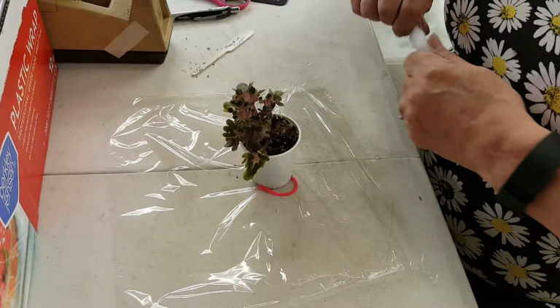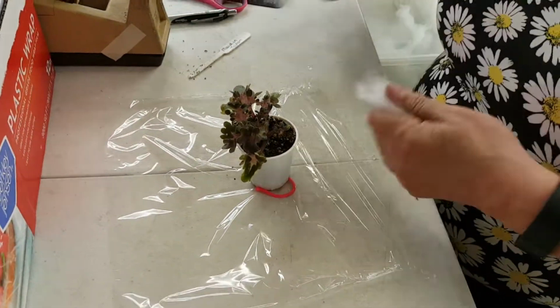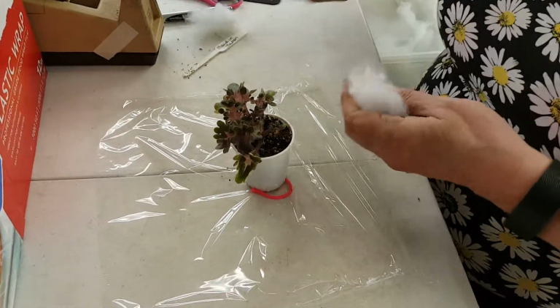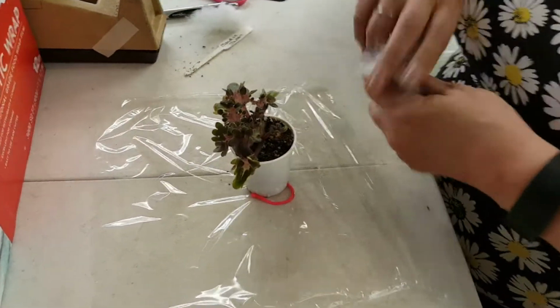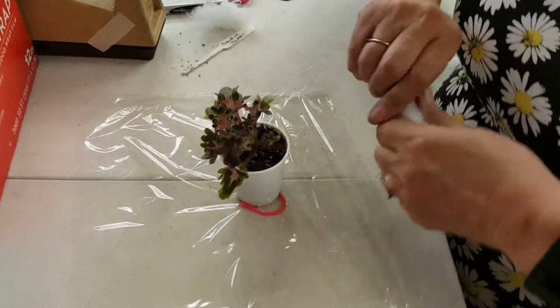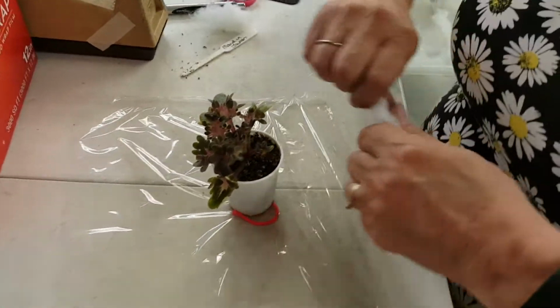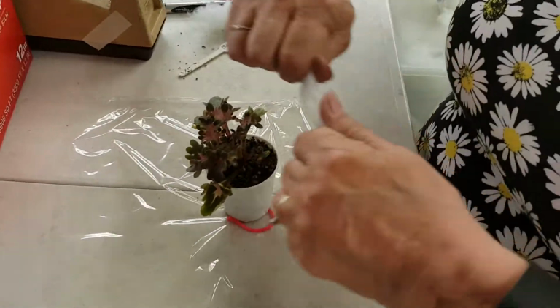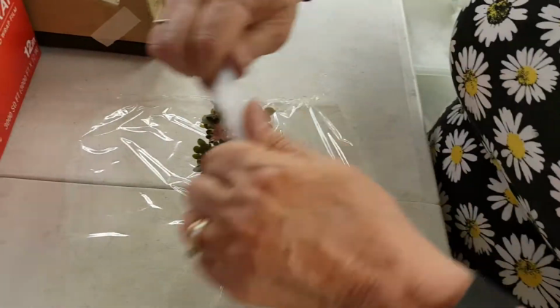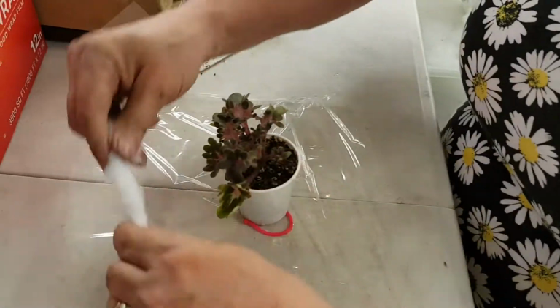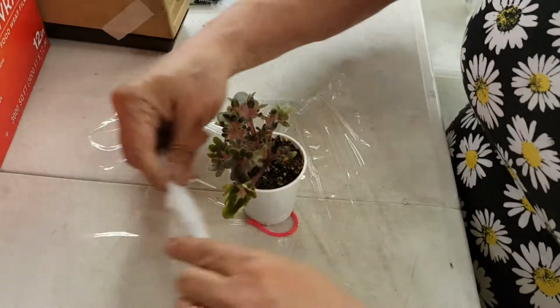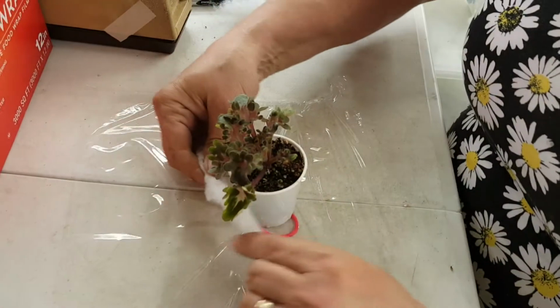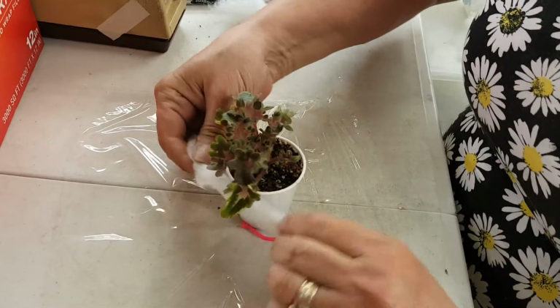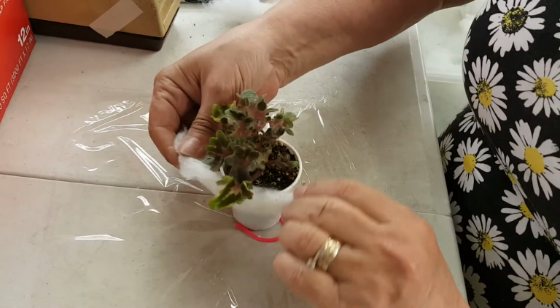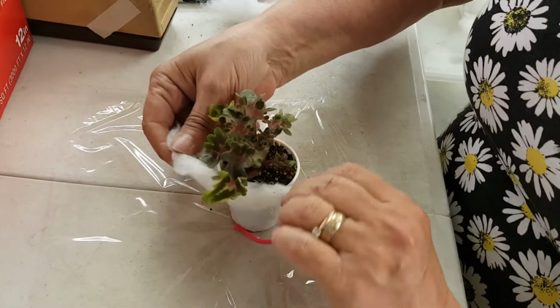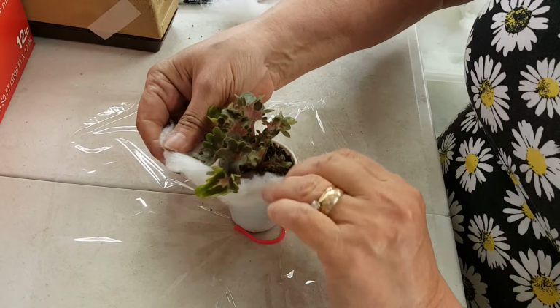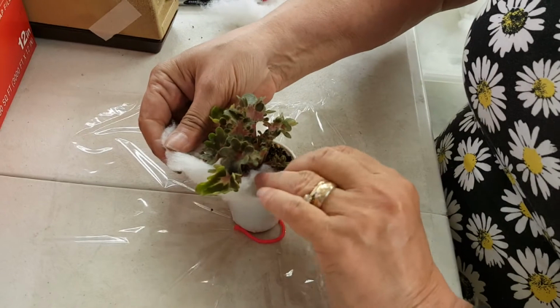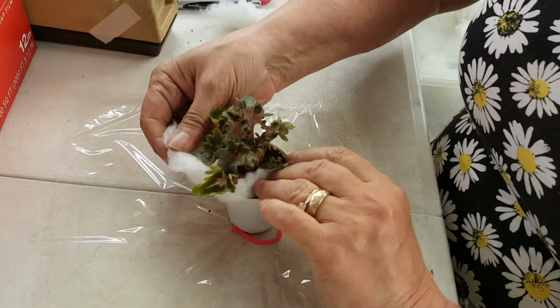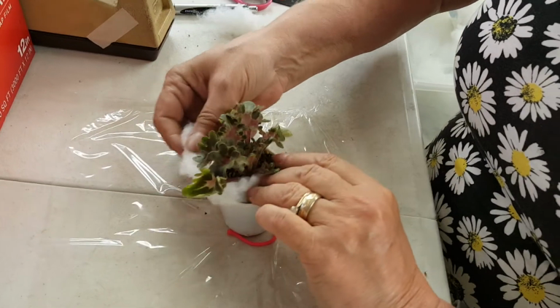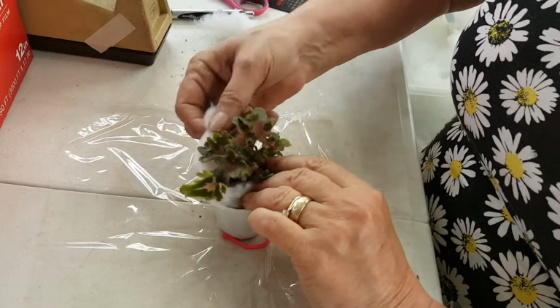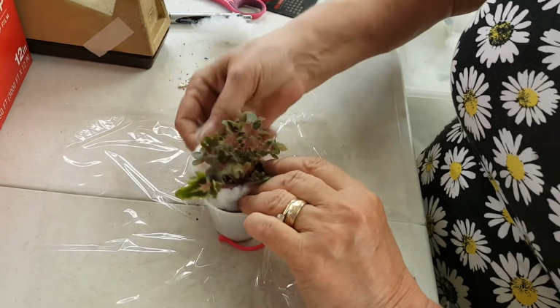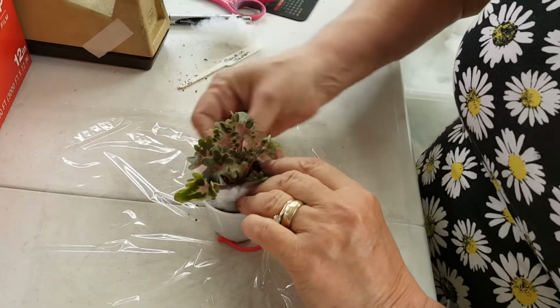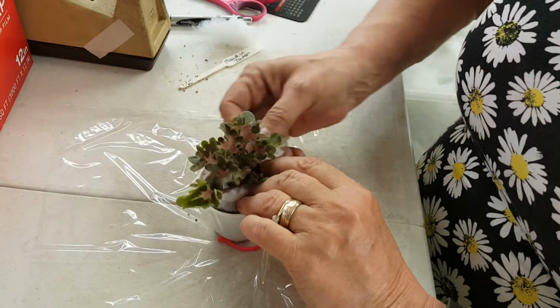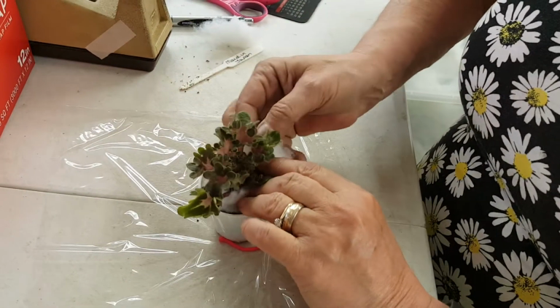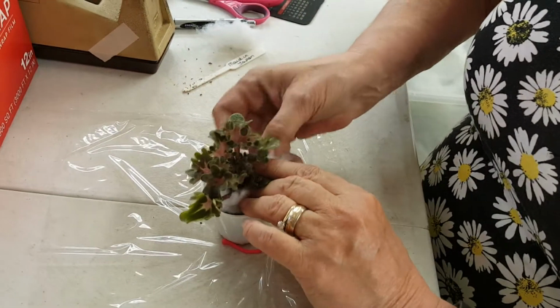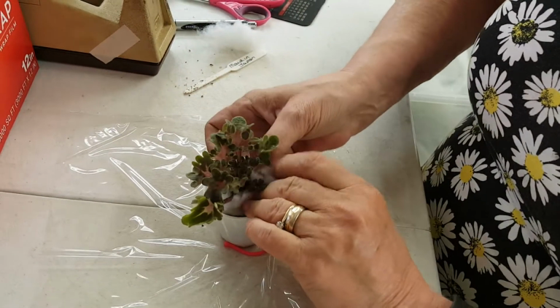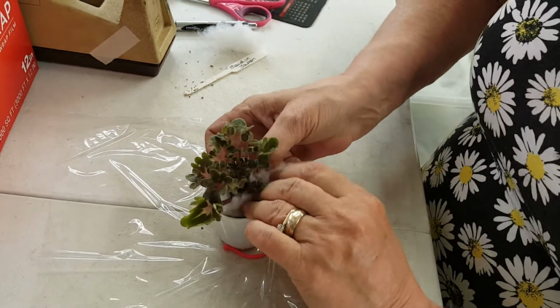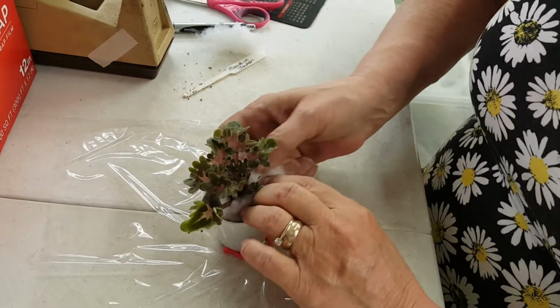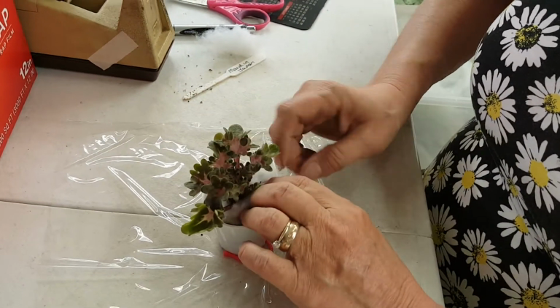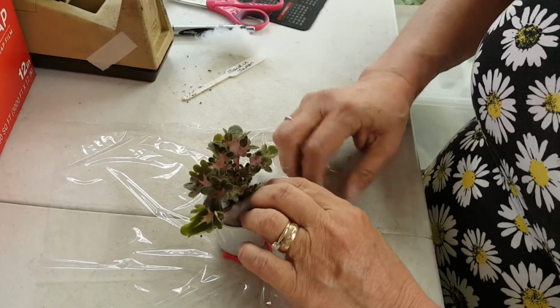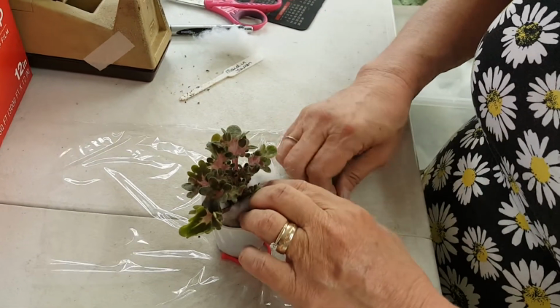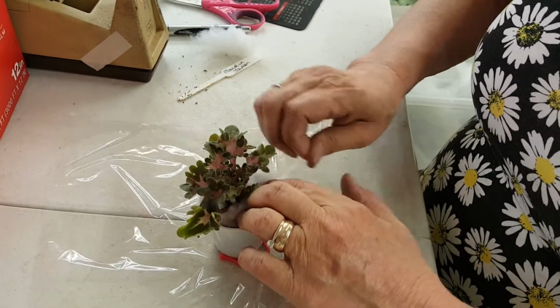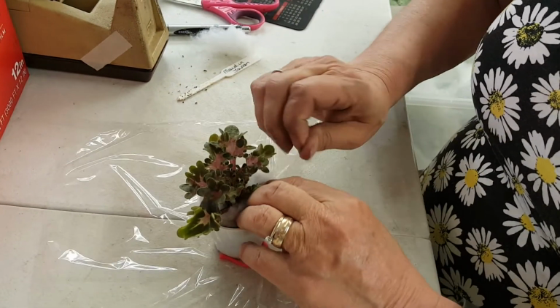Under the leaves, over the soil. This is to keep the soil from falling out.